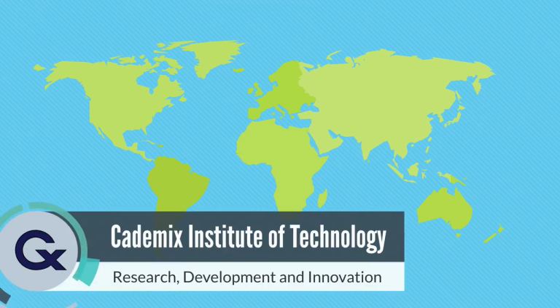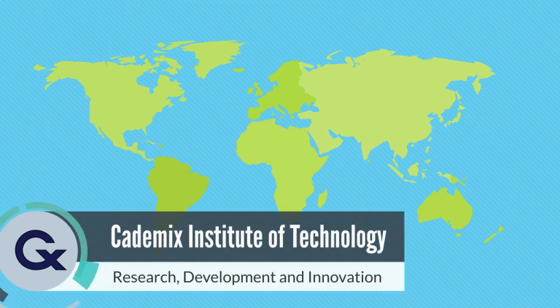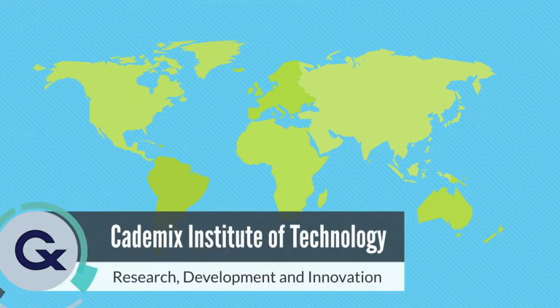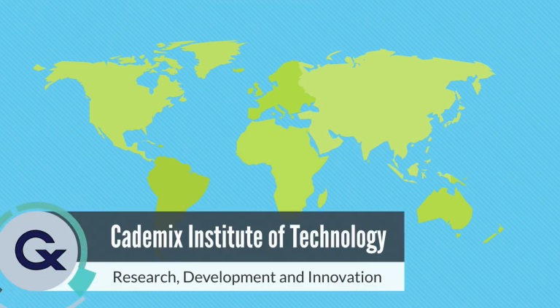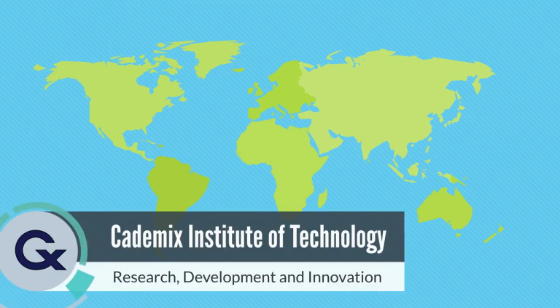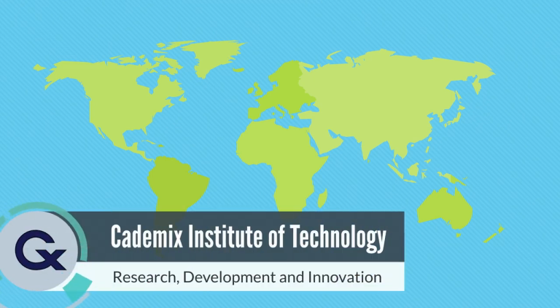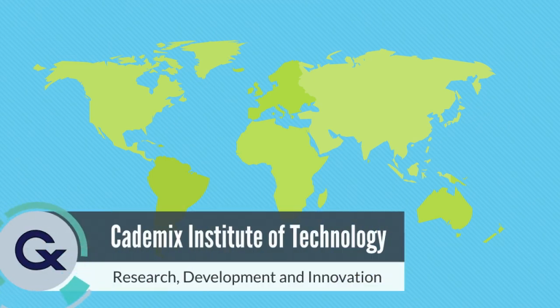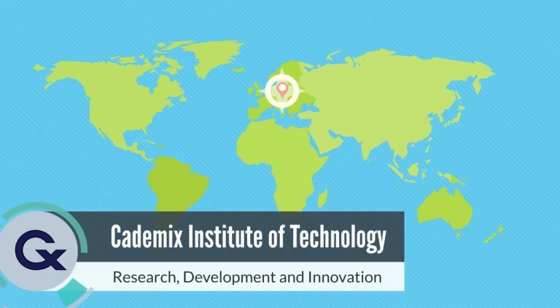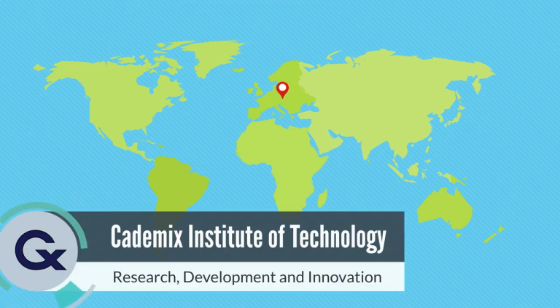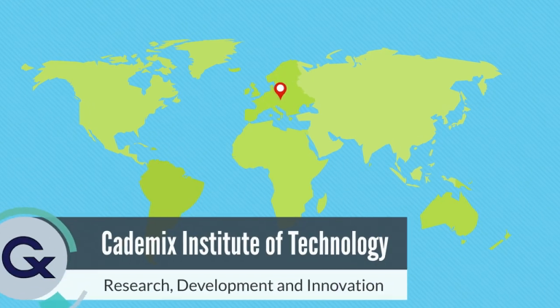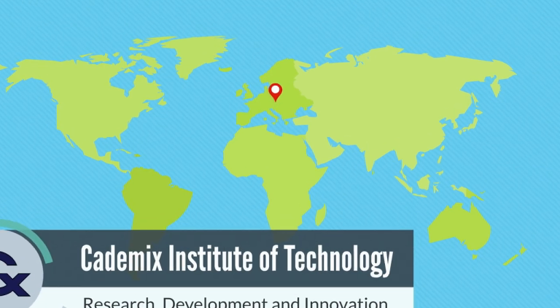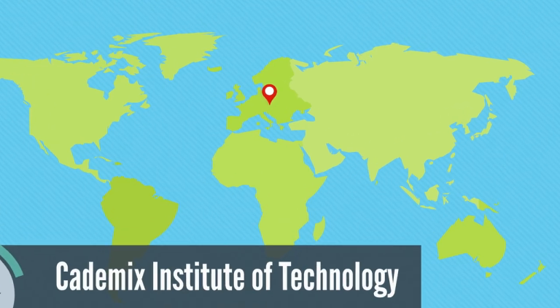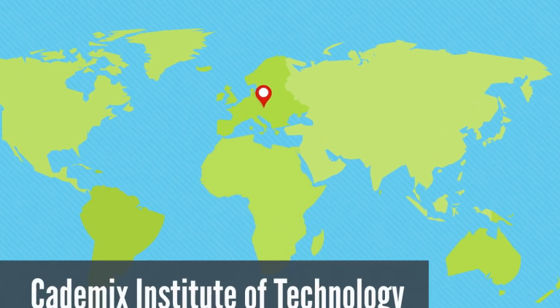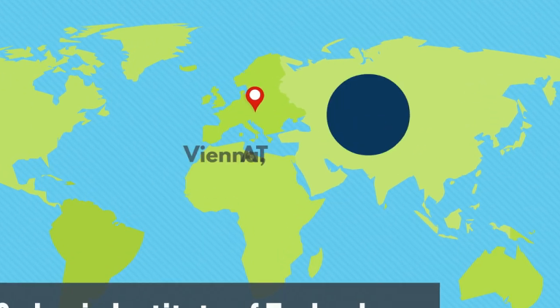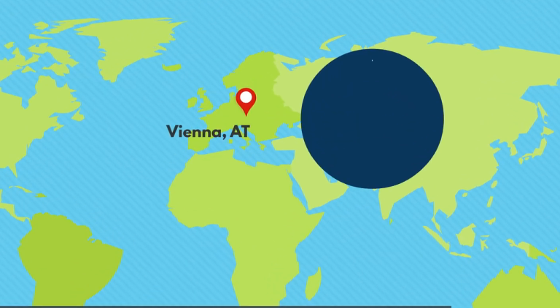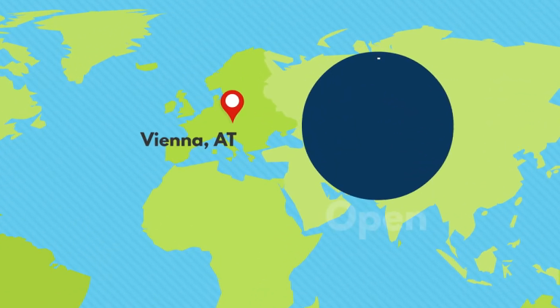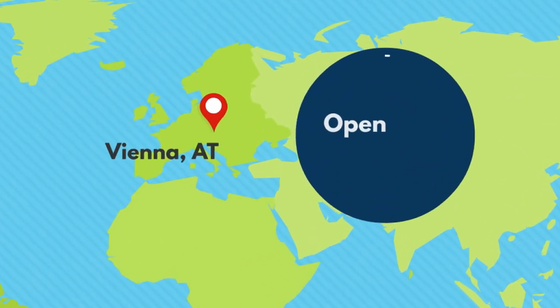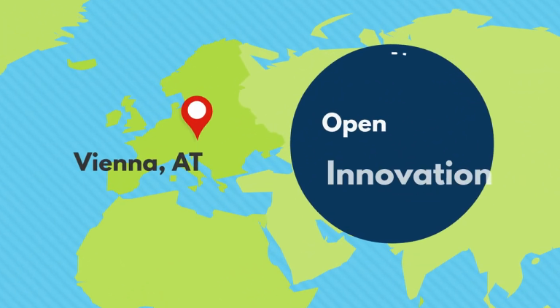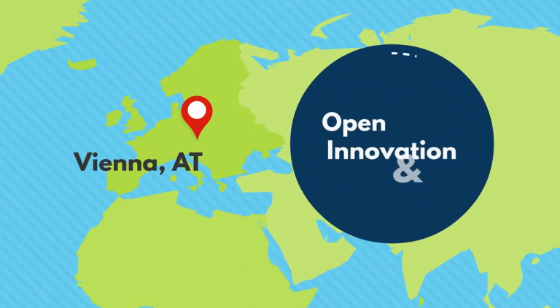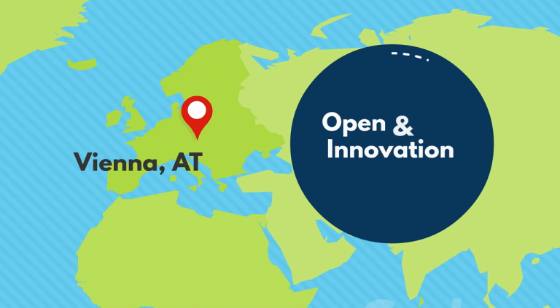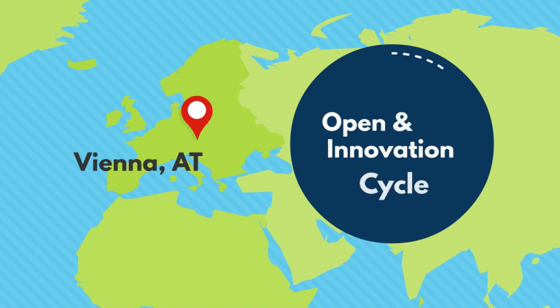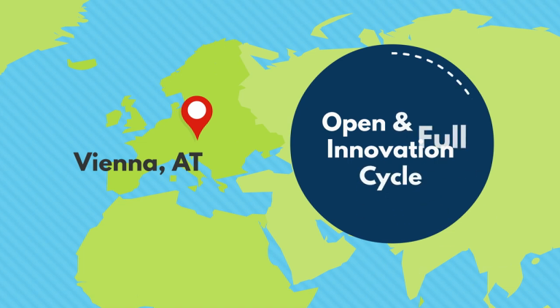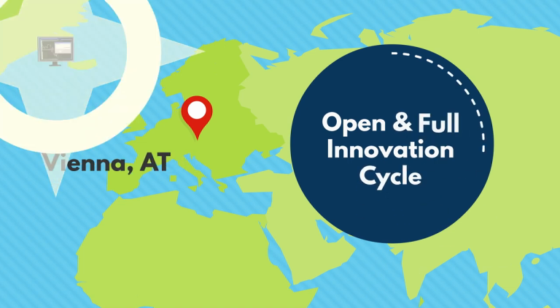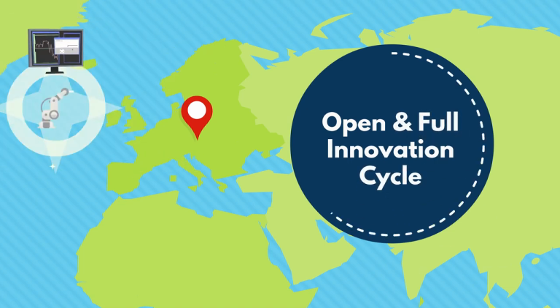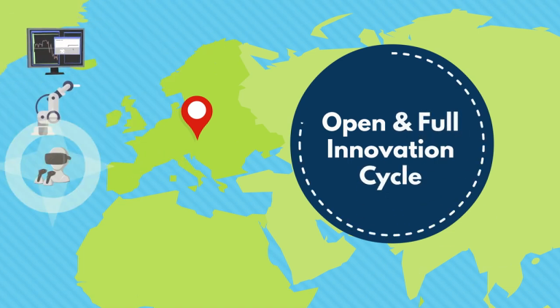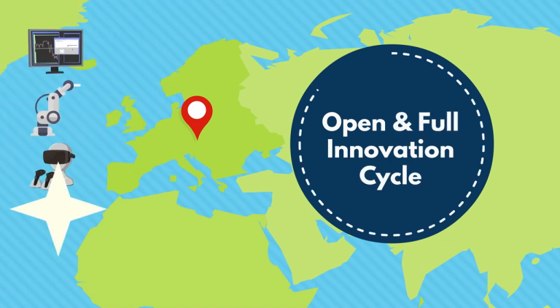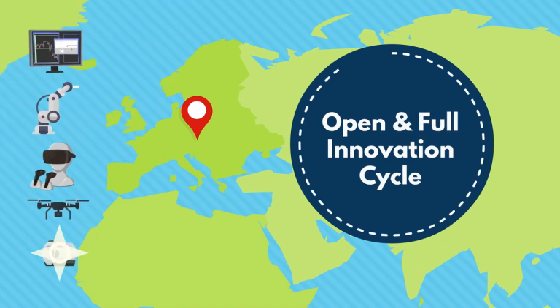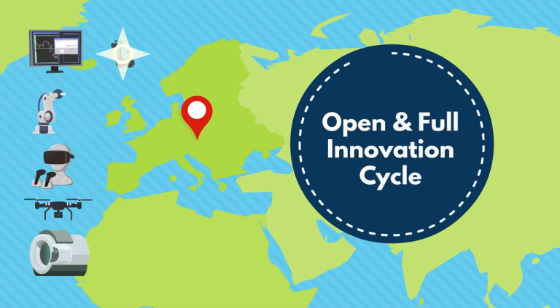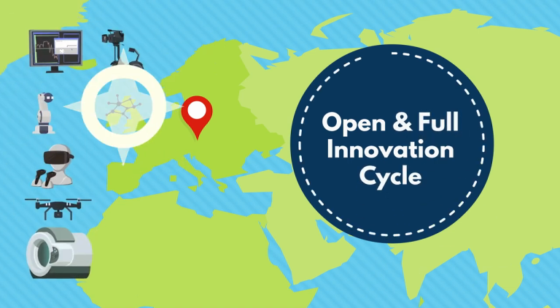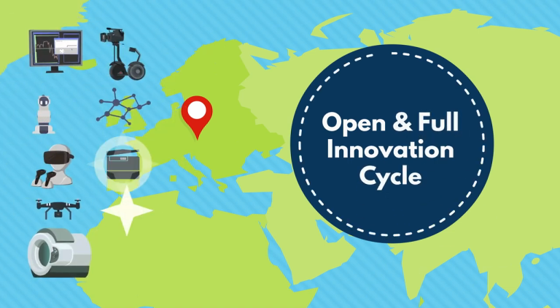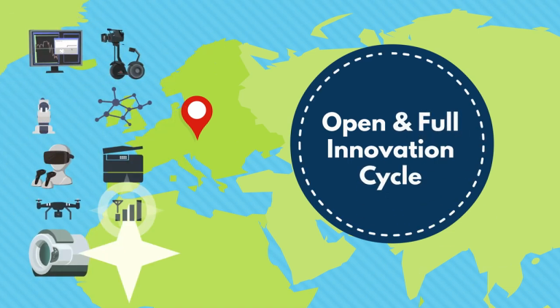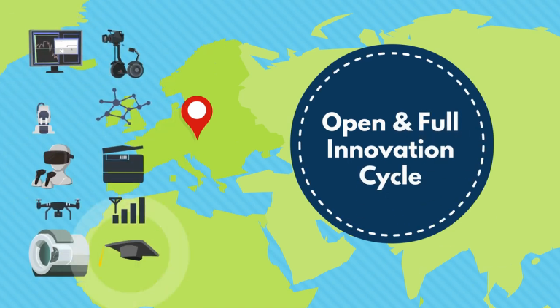Catamix is a research, development, and innovation institute, offering an open and full innovation cycle in the field of computer-aided technologies.